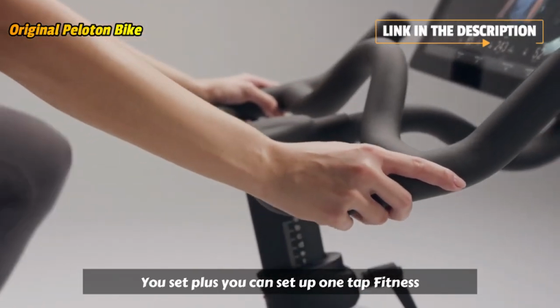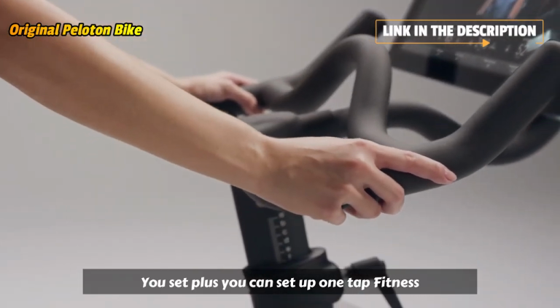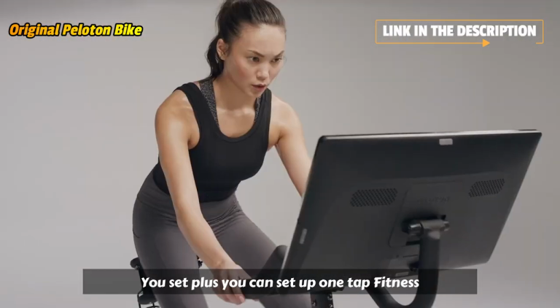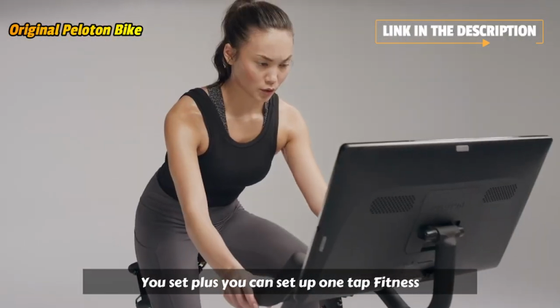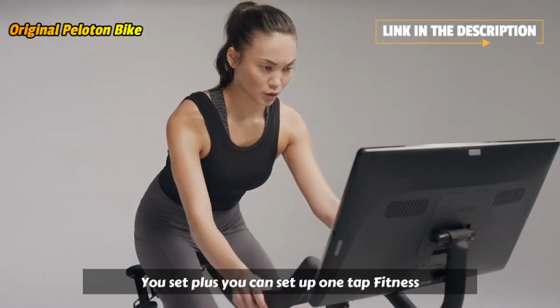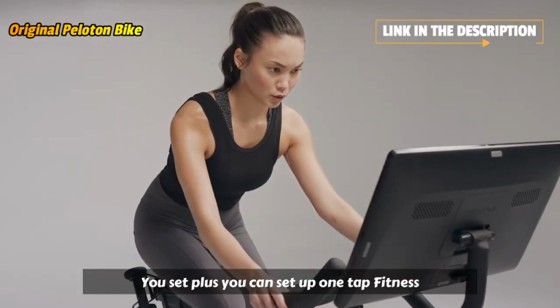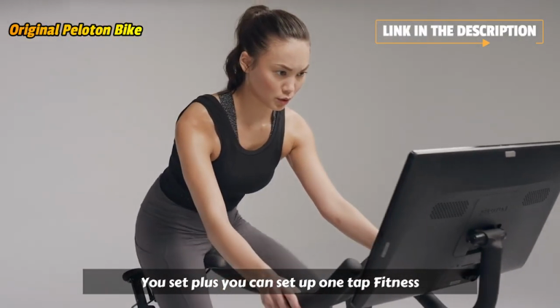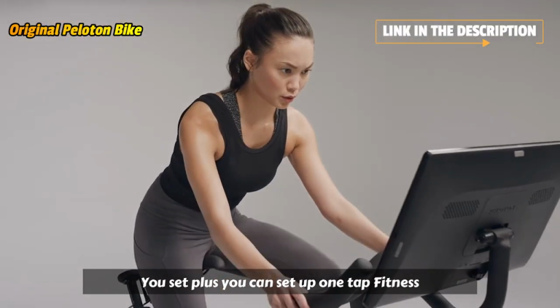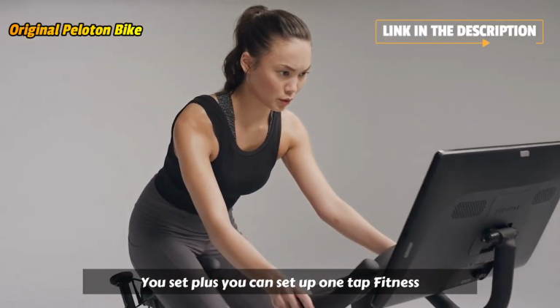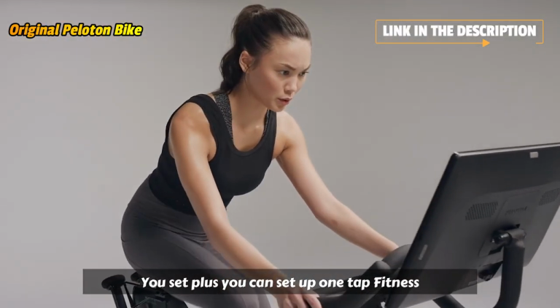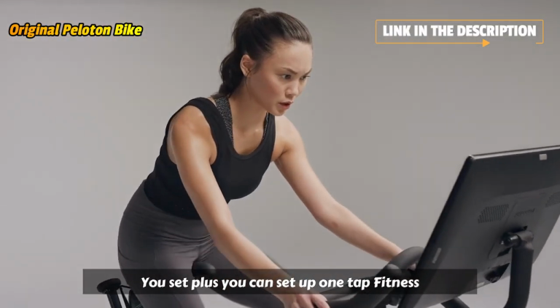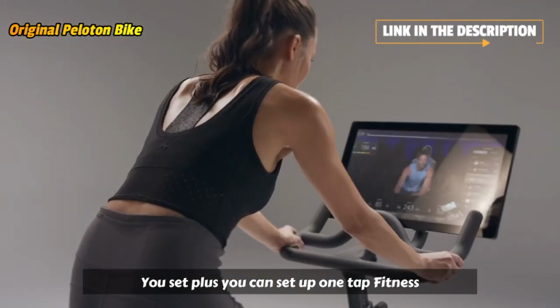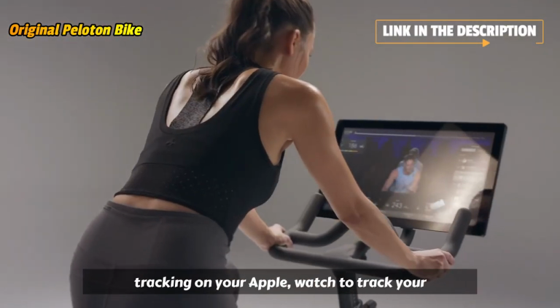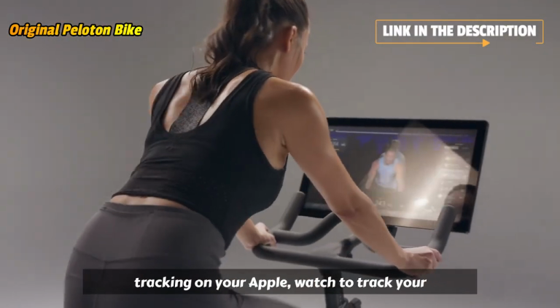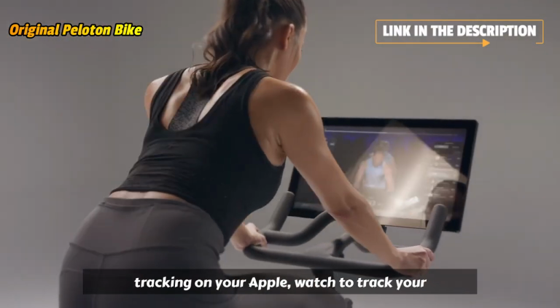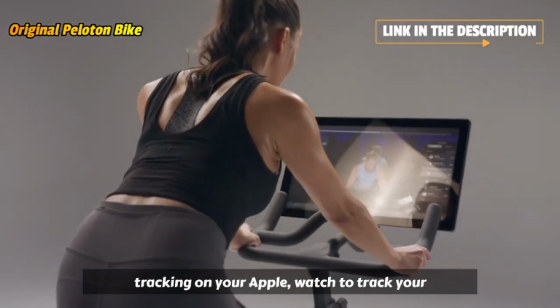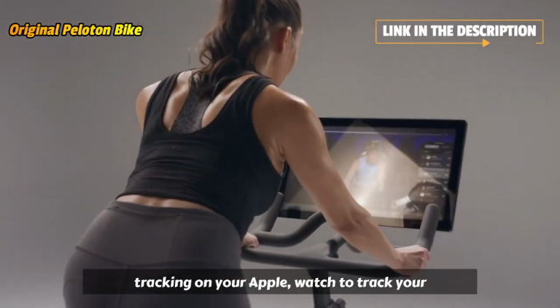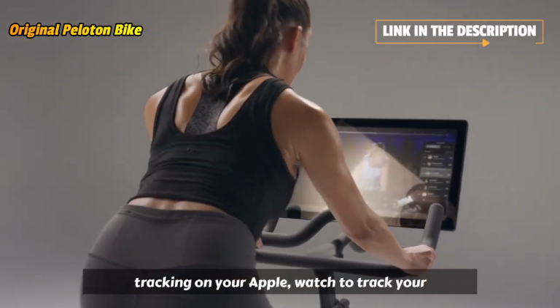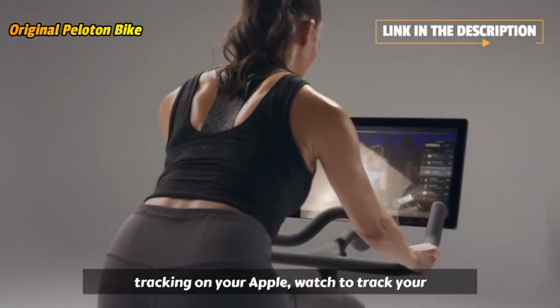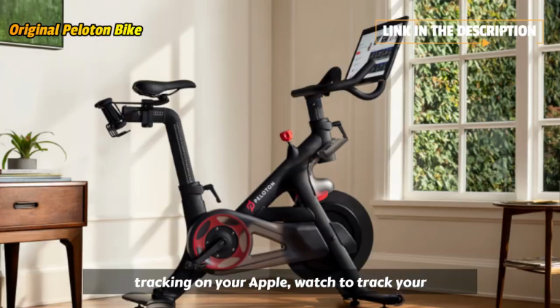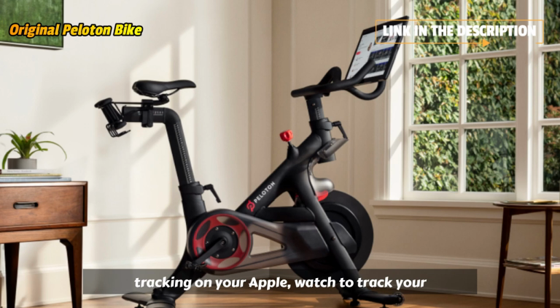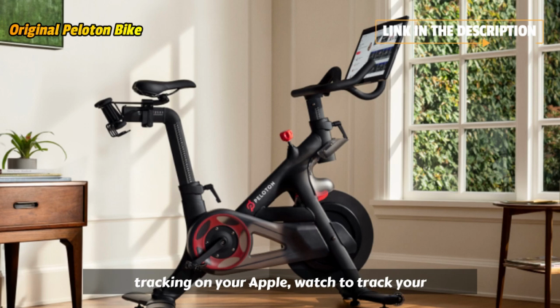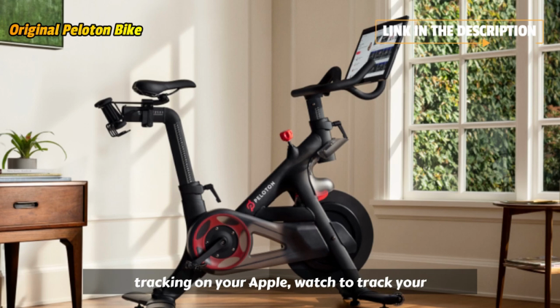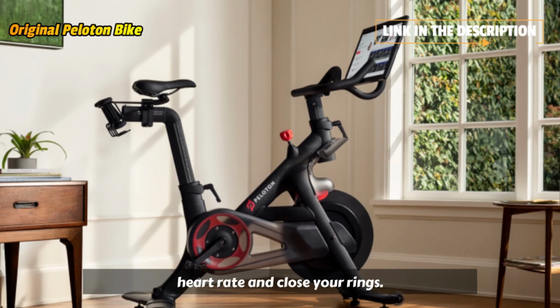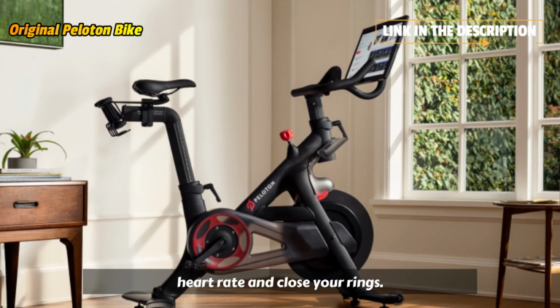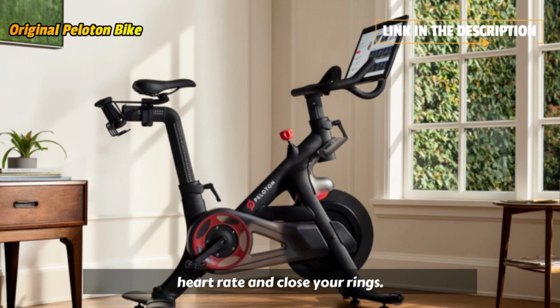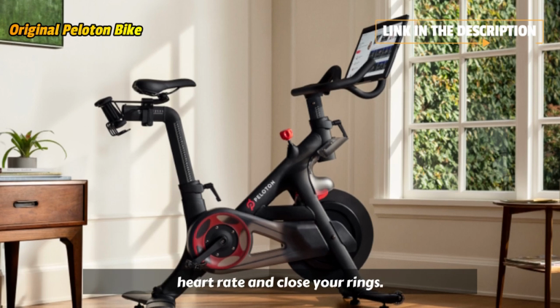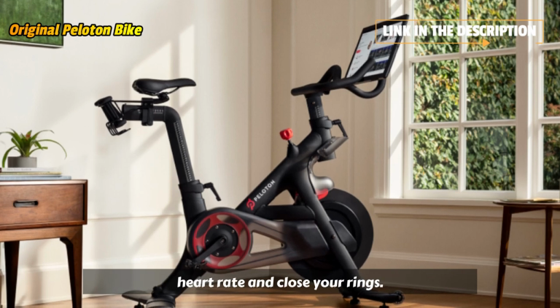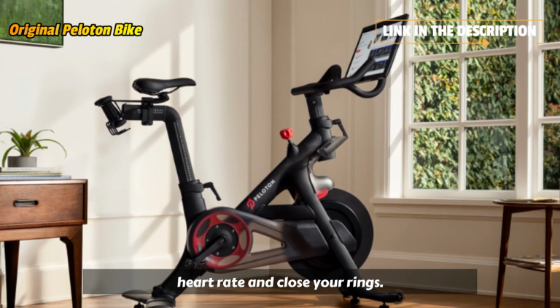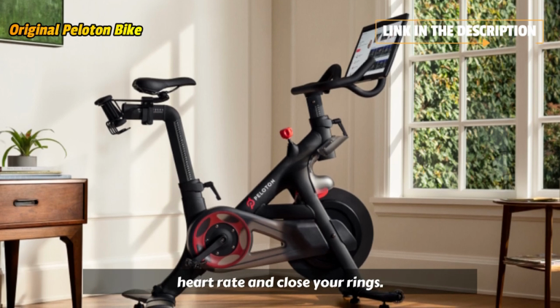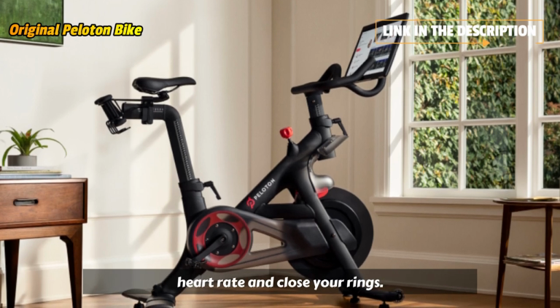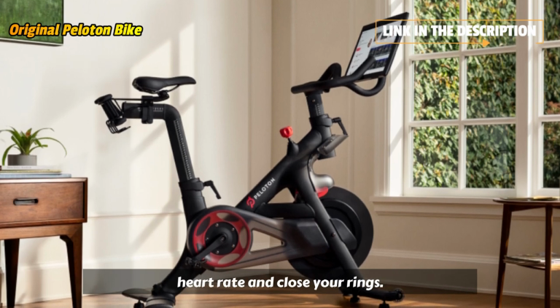Plus, you can set up one-tap fitness tracking on your Apple Watch to track your heart rate and close your rings.